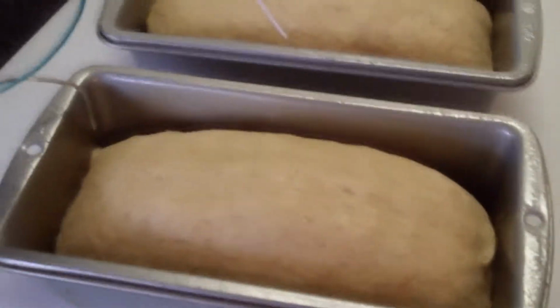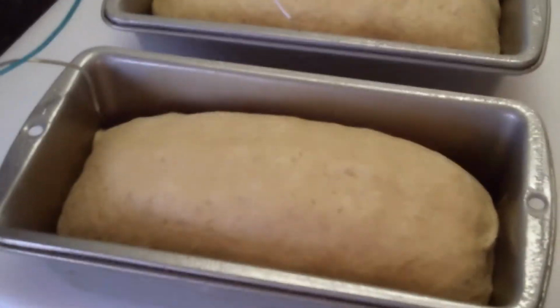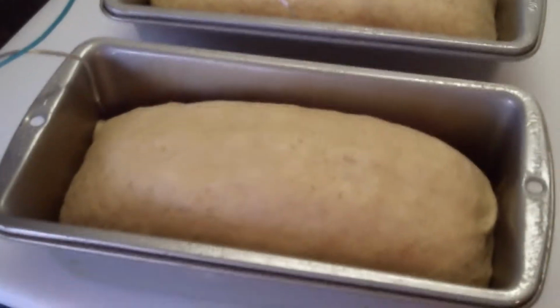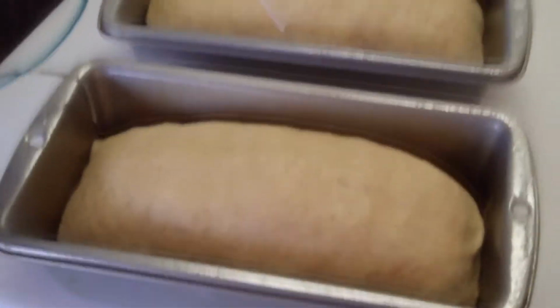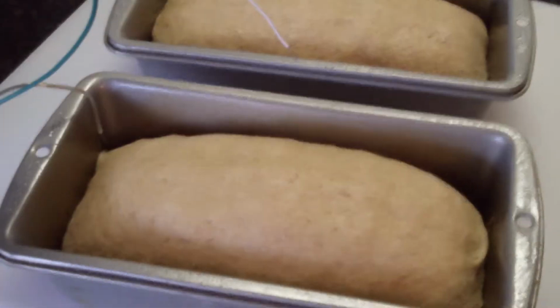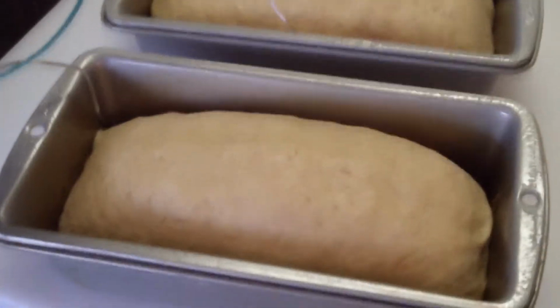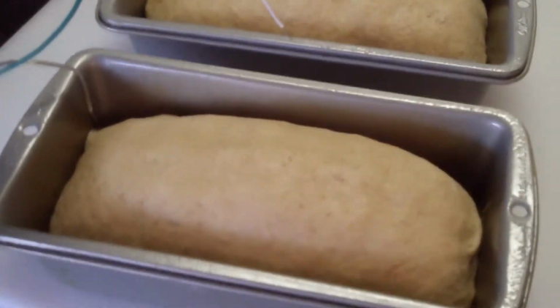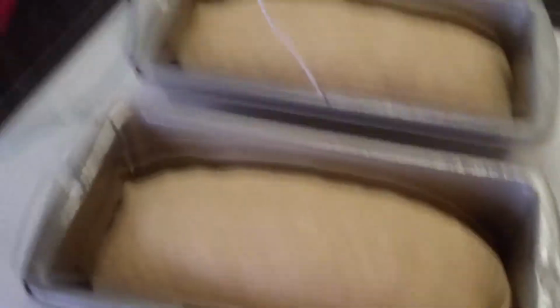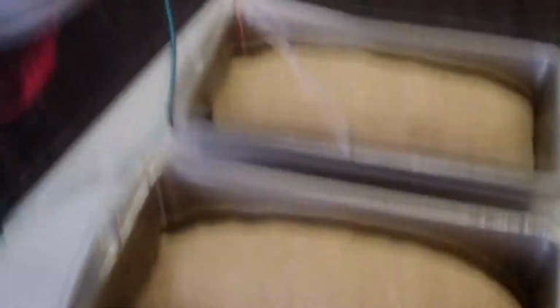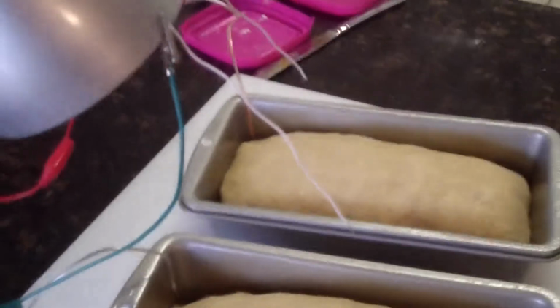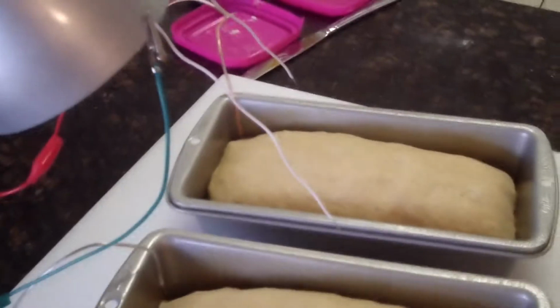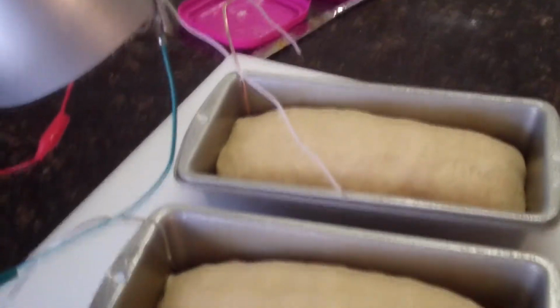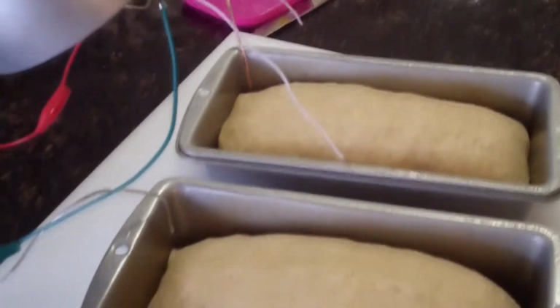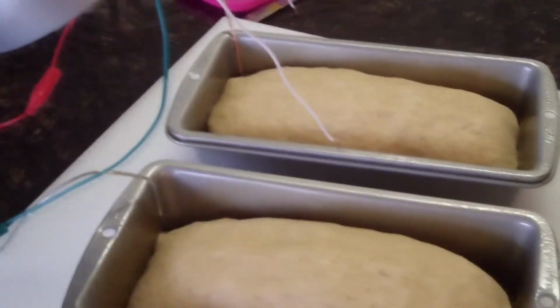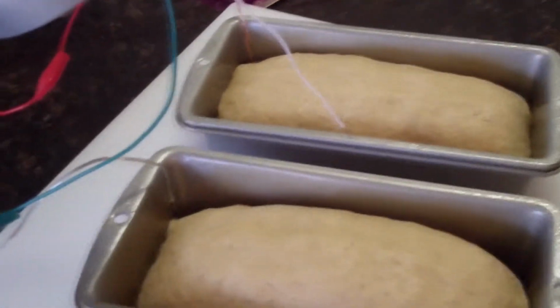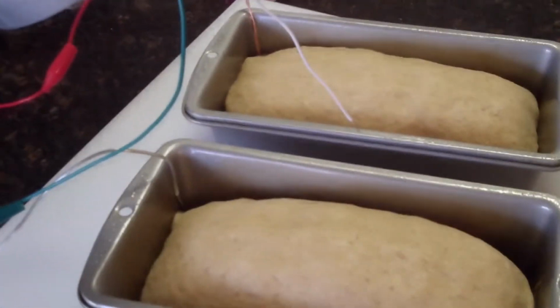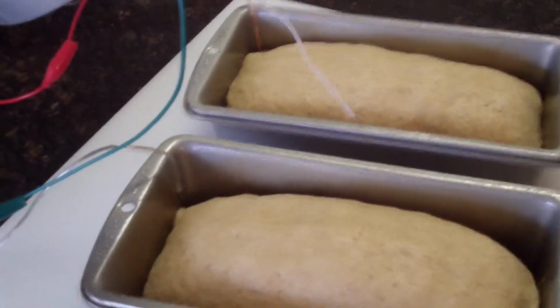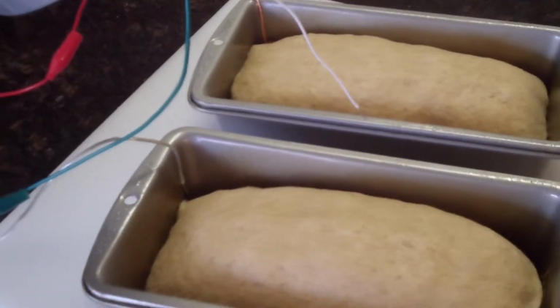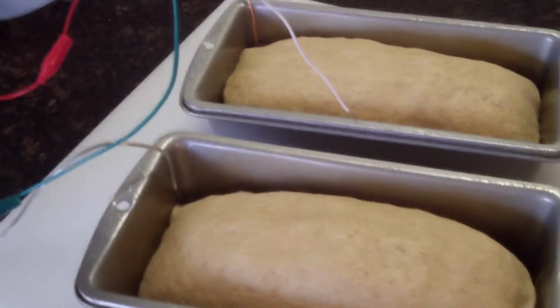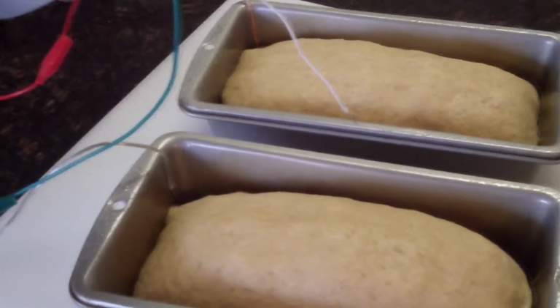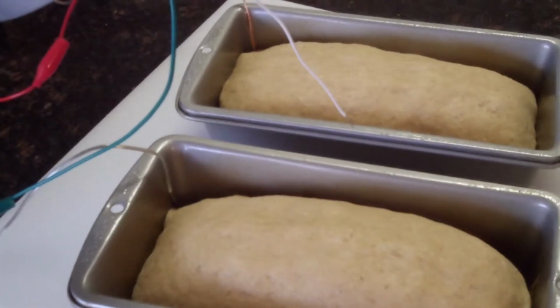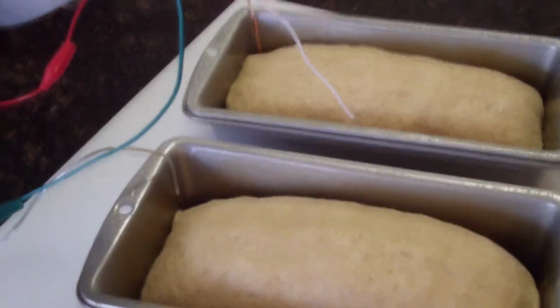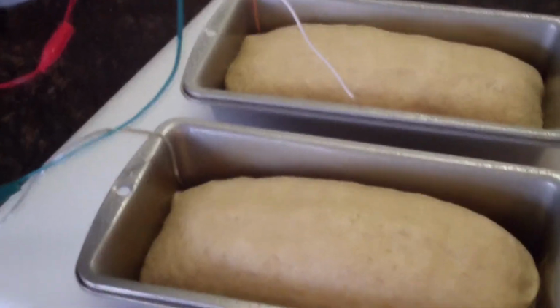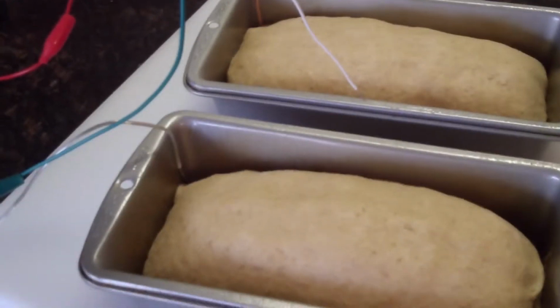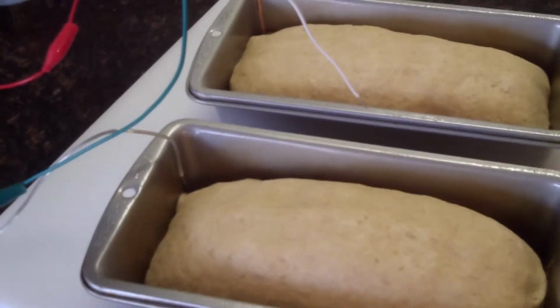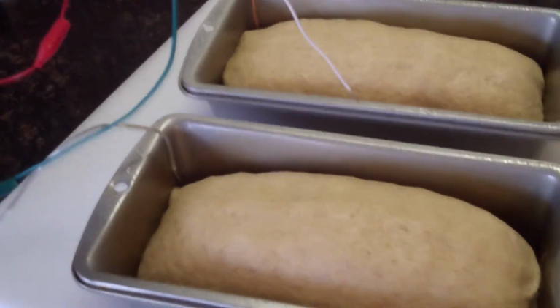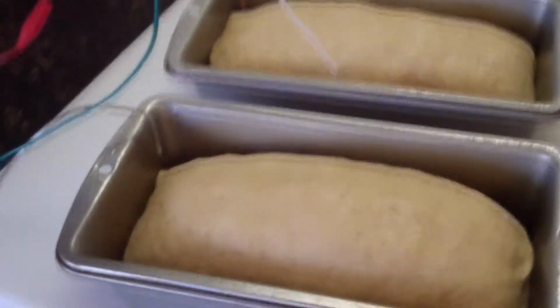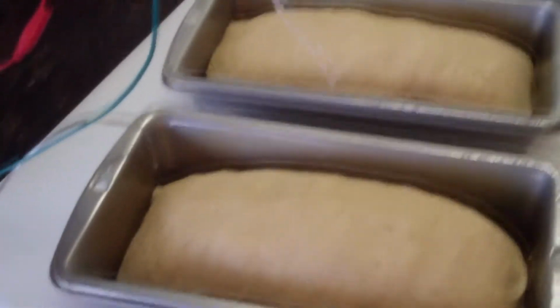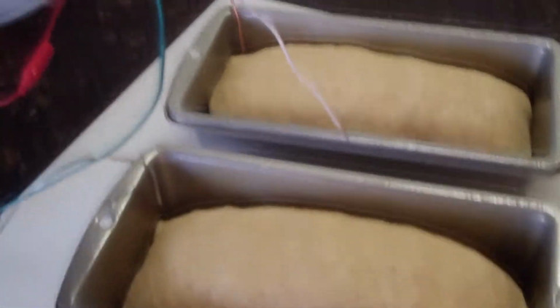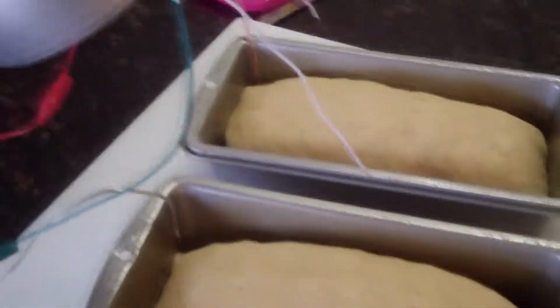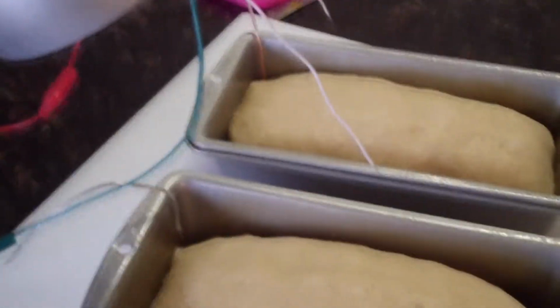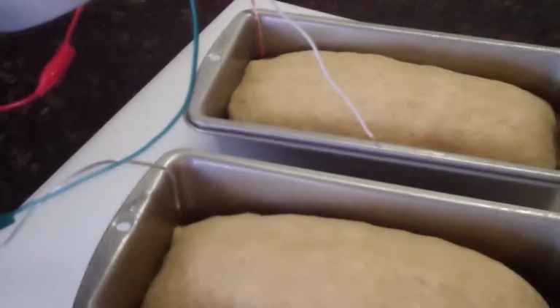If you want to learn to make this bread, go search whole wheat bread by R. Hale on YouTube.